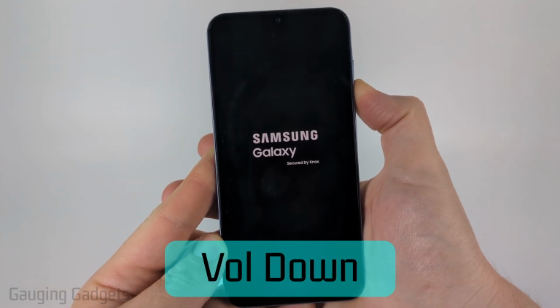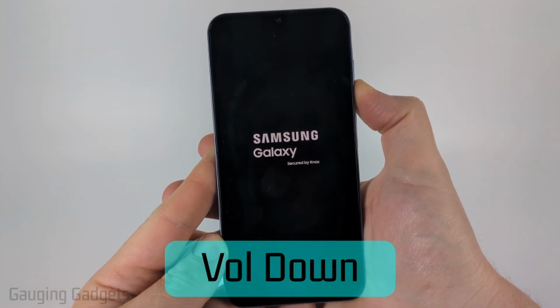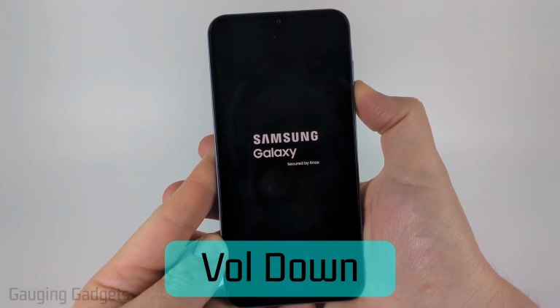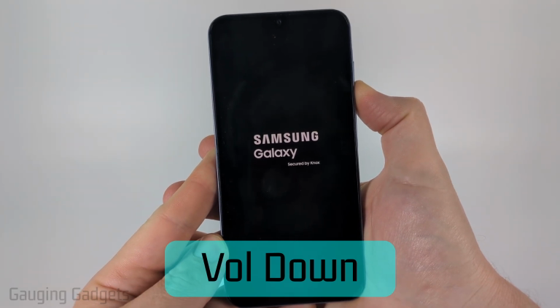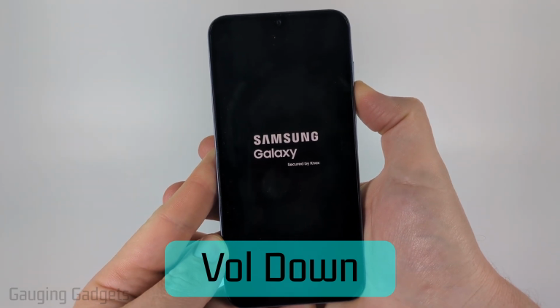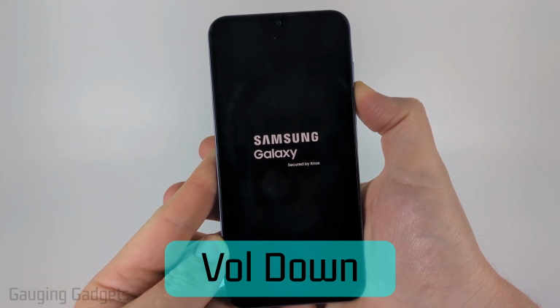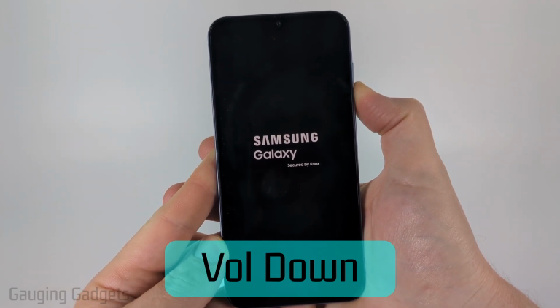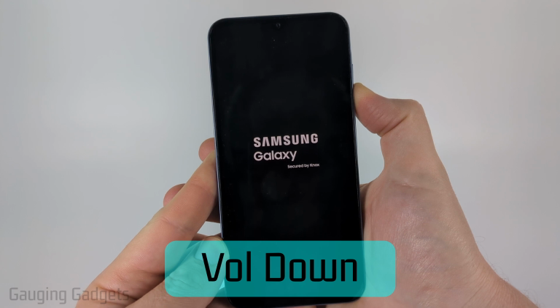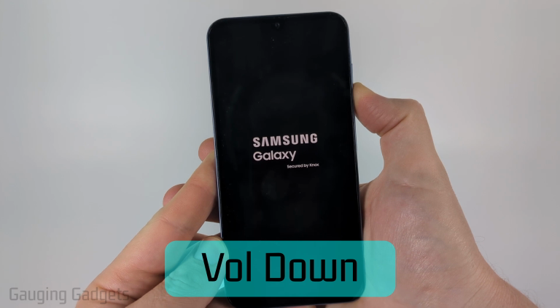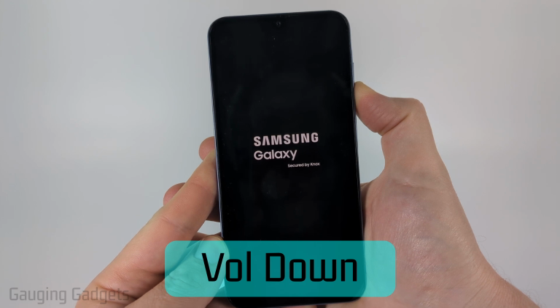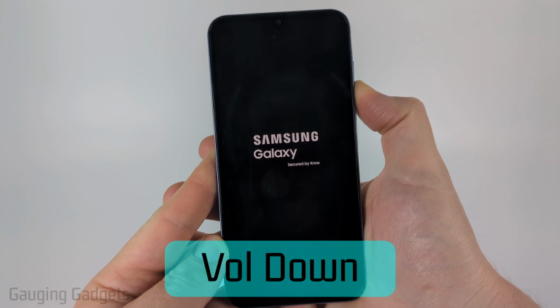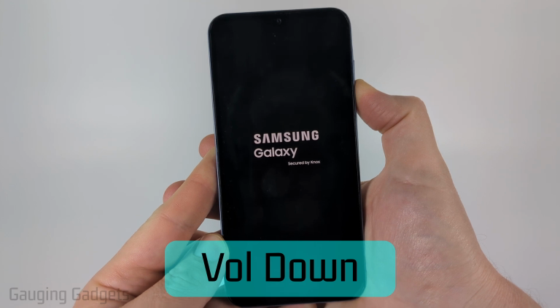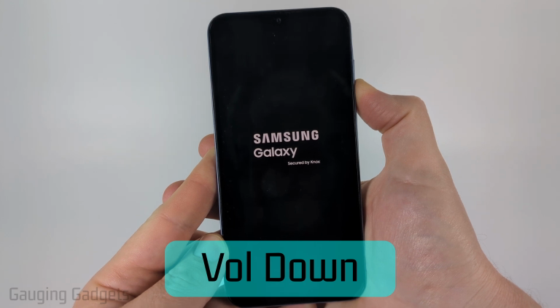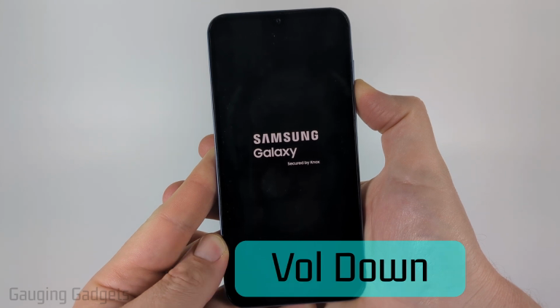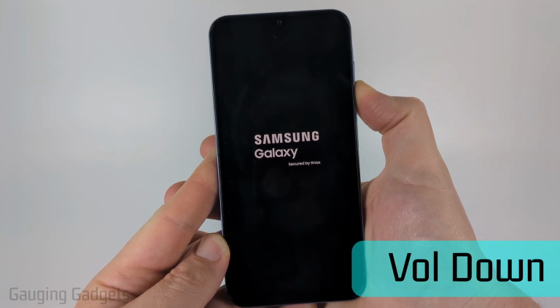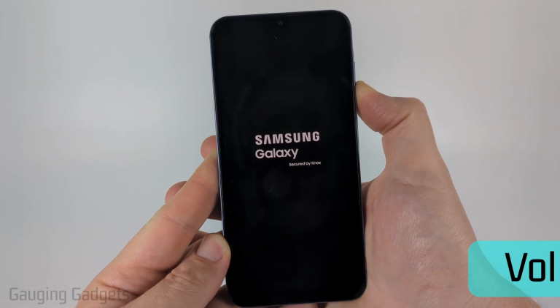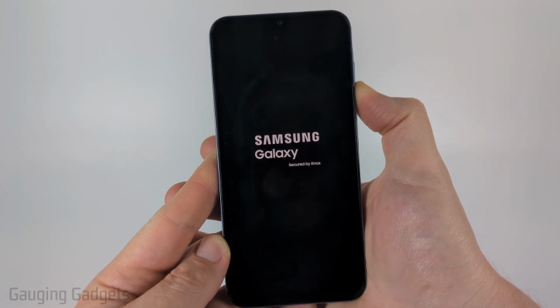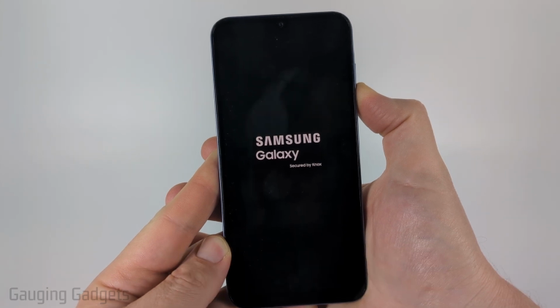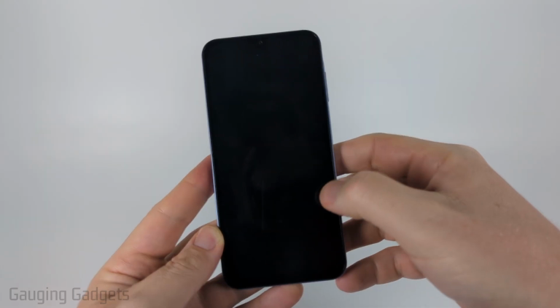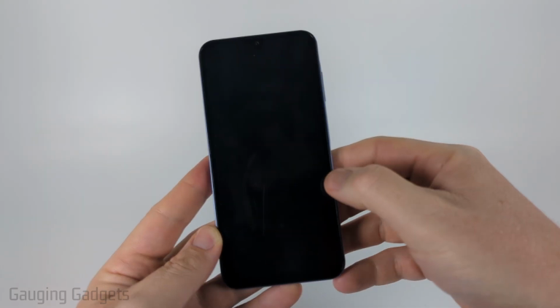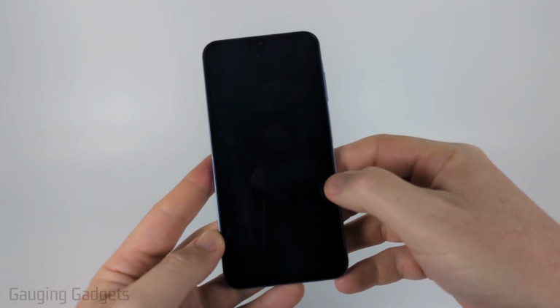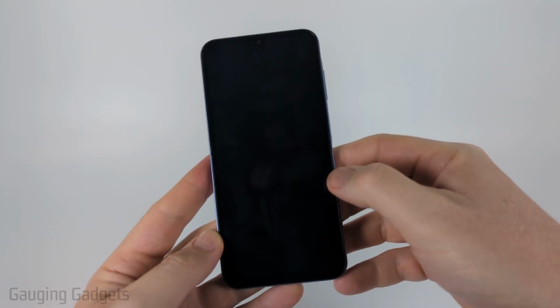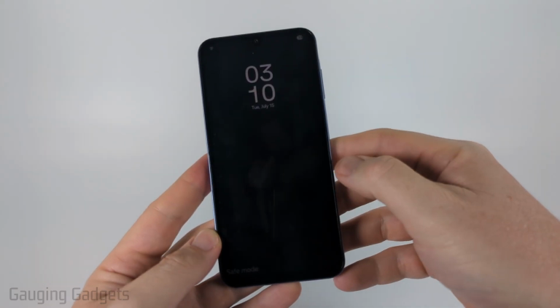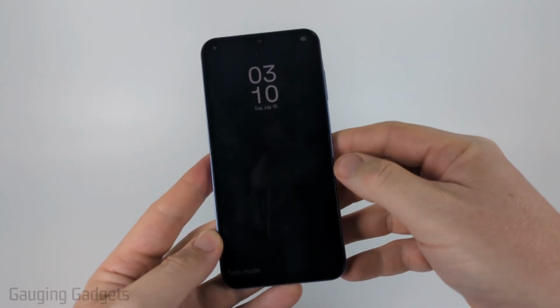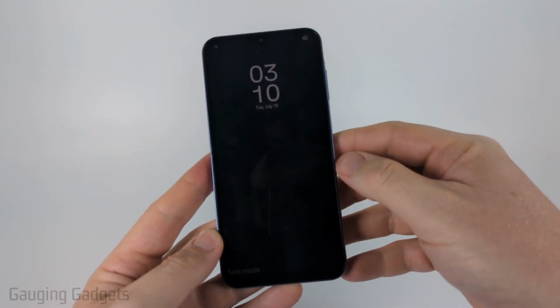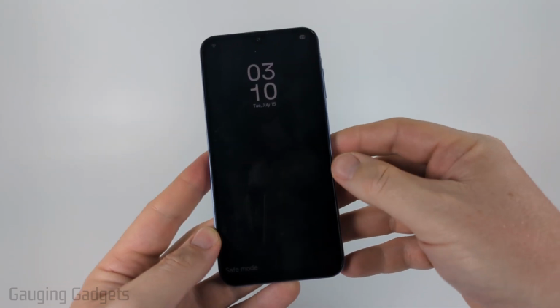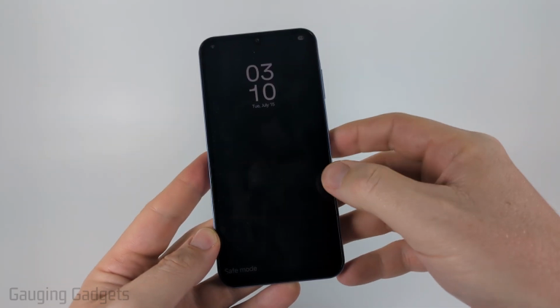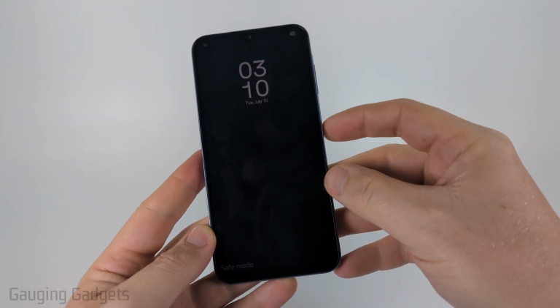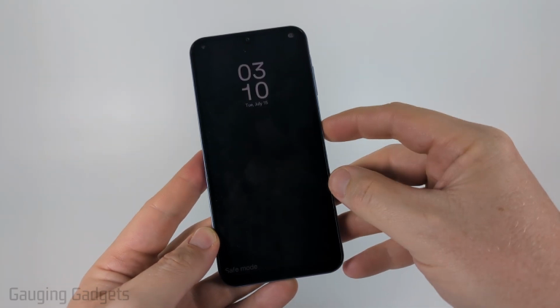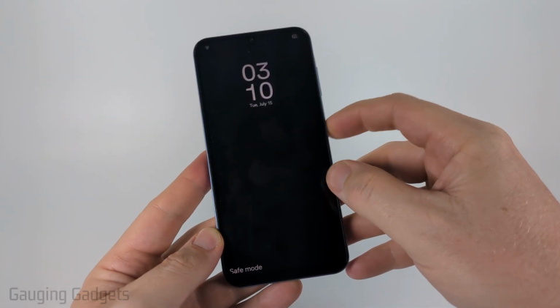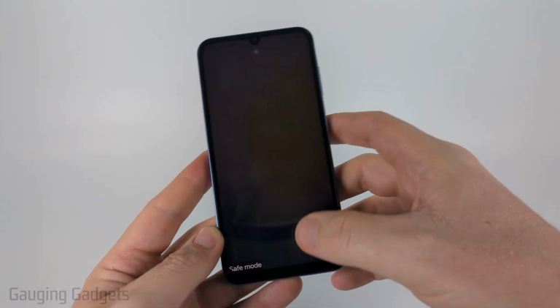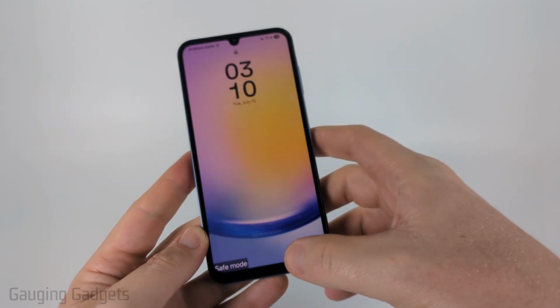Just keep holding it down — do not let go of the volume down button. And that was the second way to boot up into safe mode.